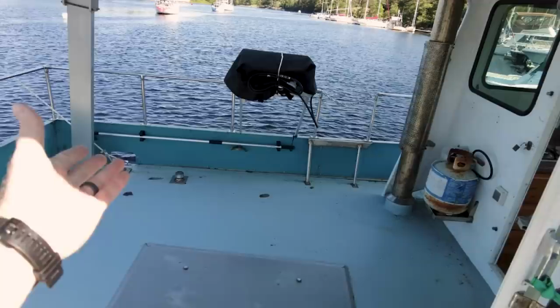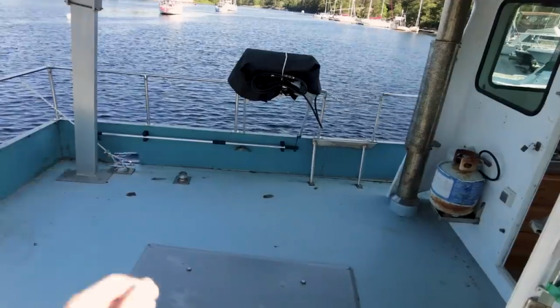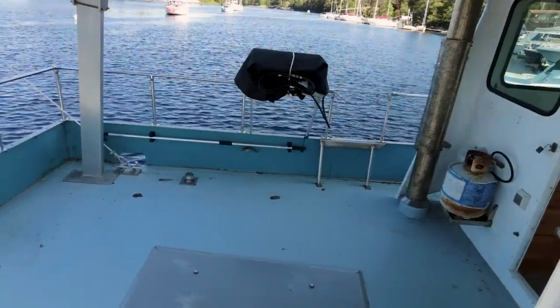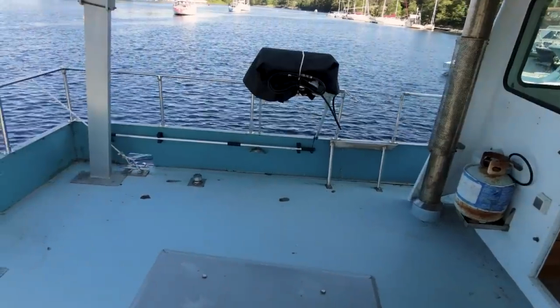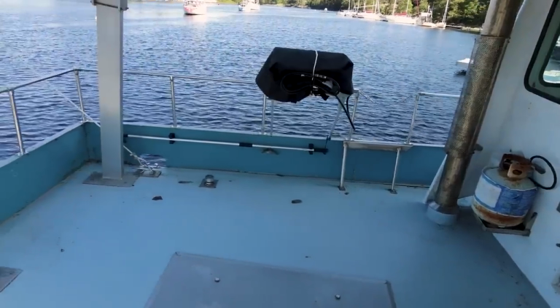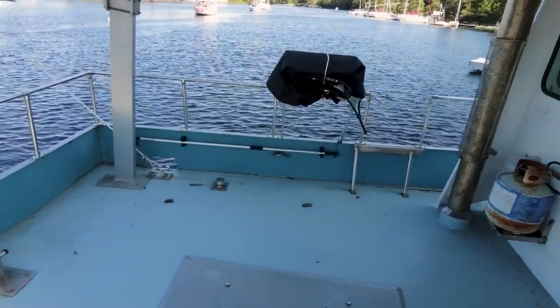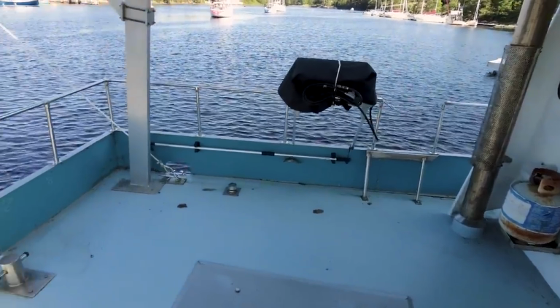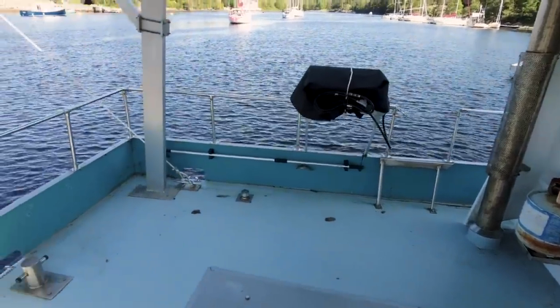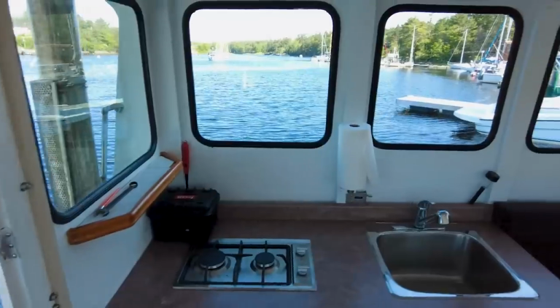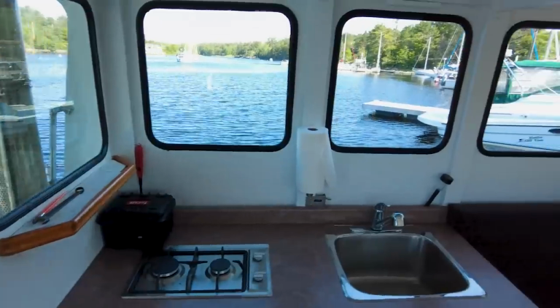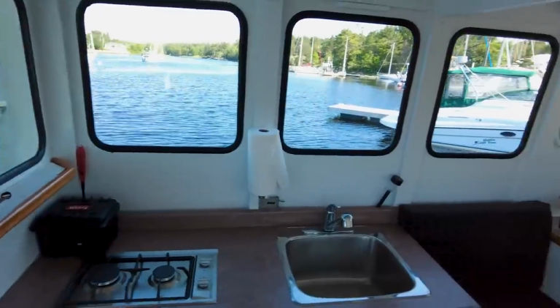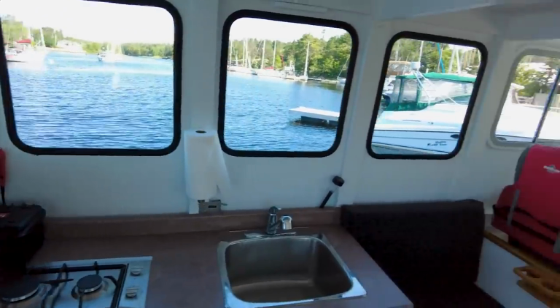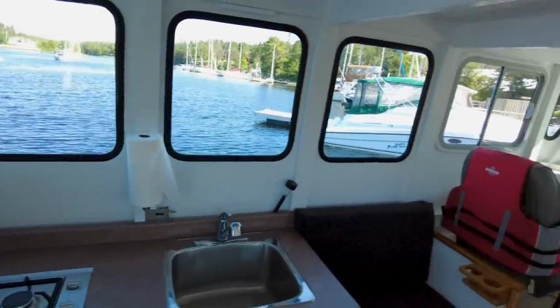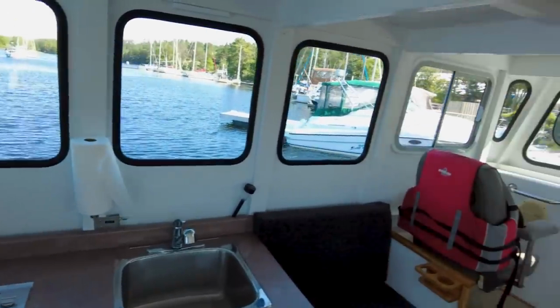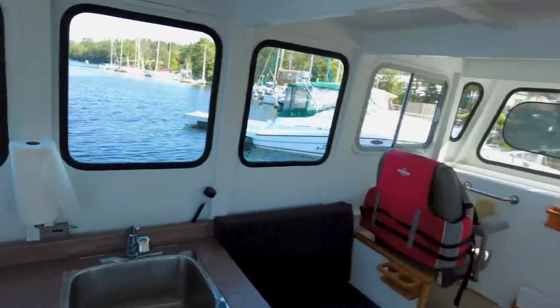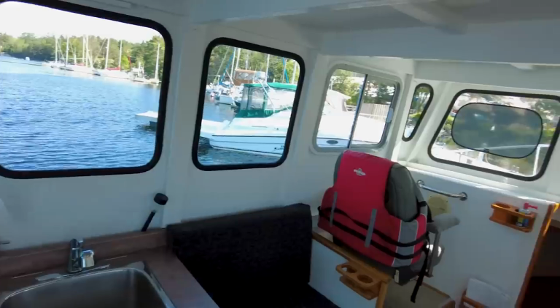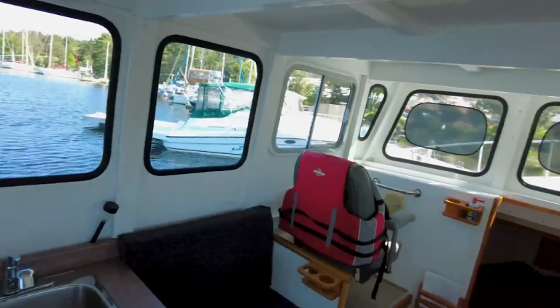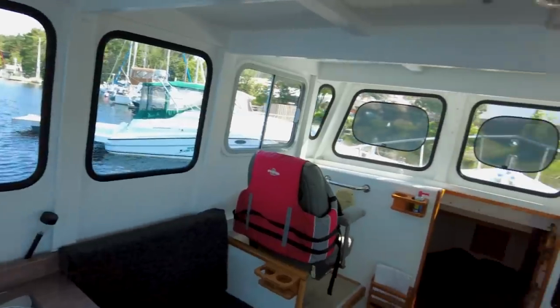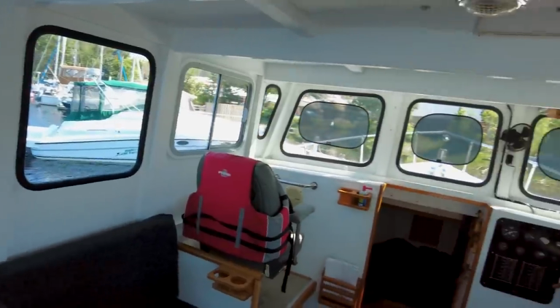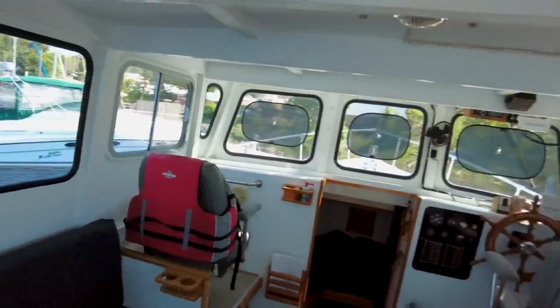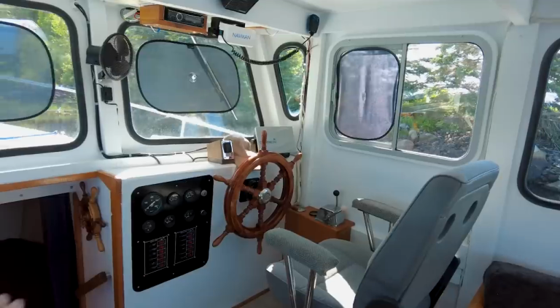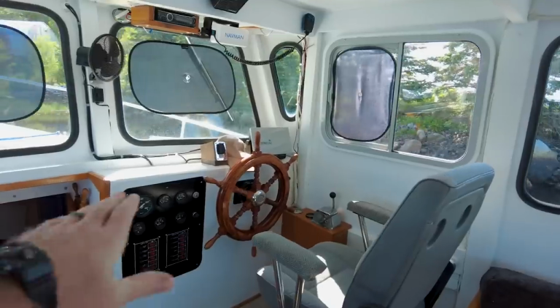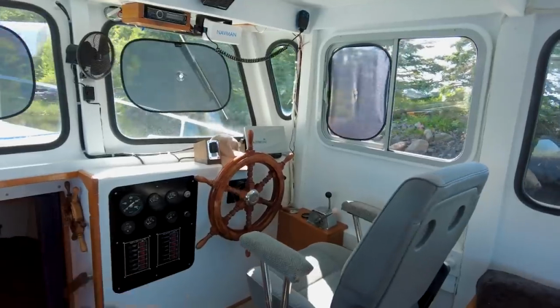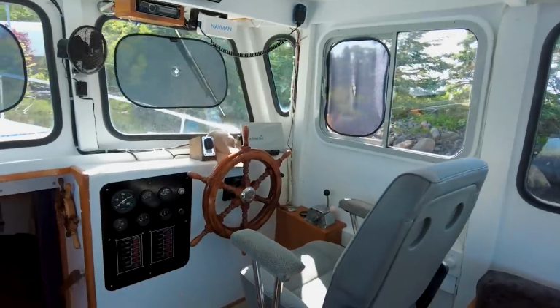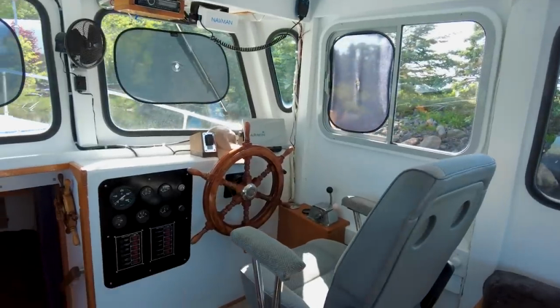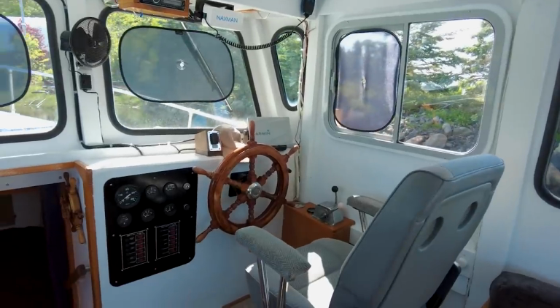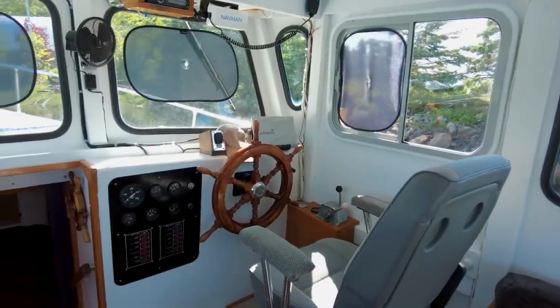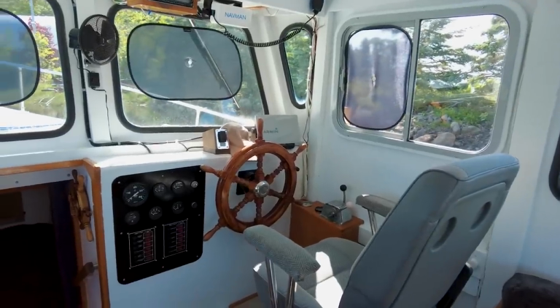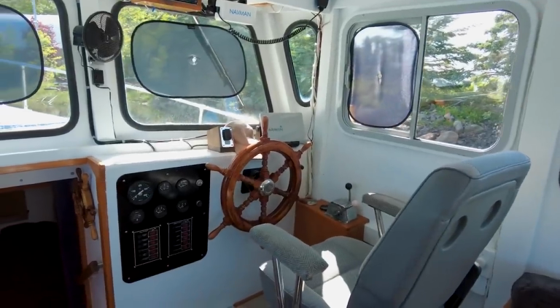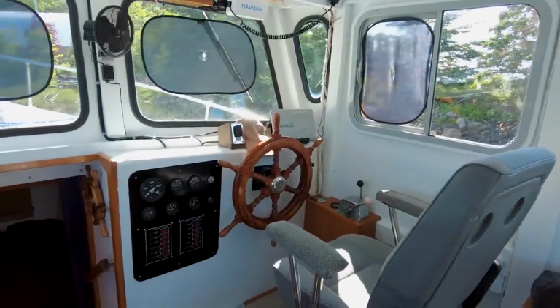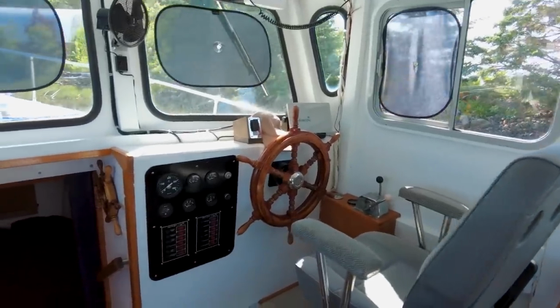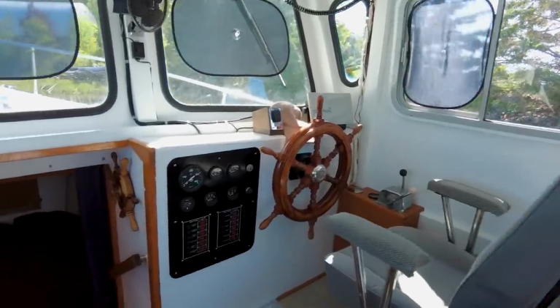Lots of space for activities. 360 degree visibility all around. Get everything you need right here to drive the boat.